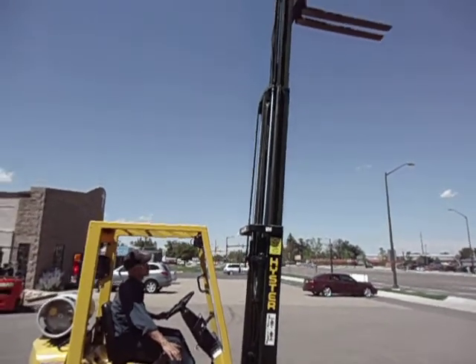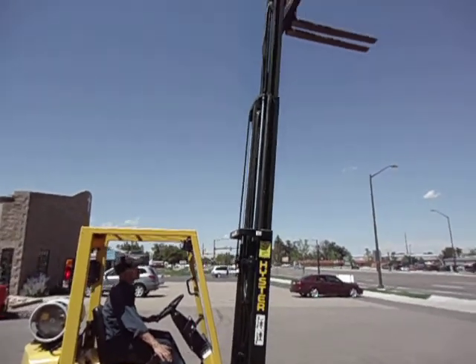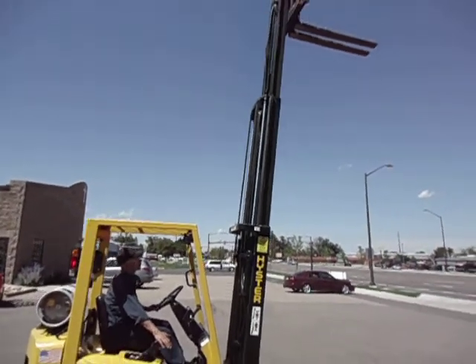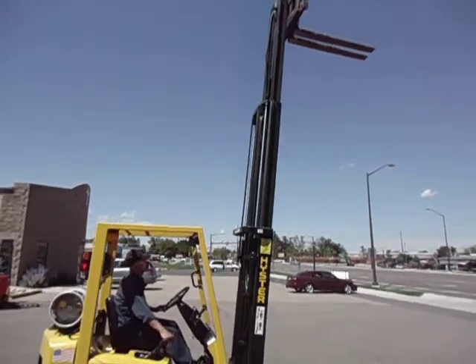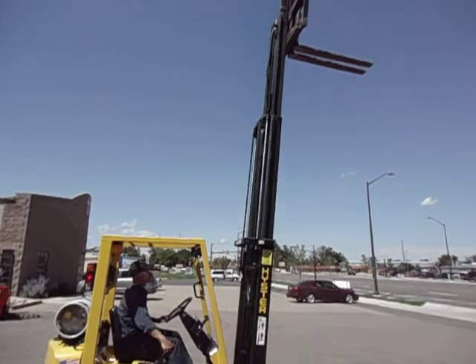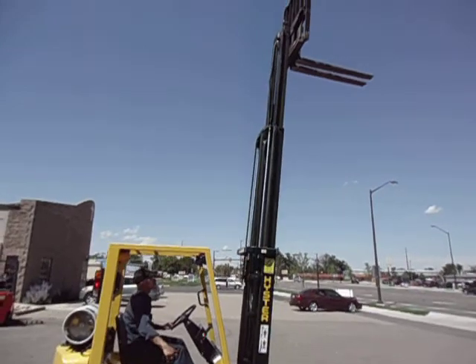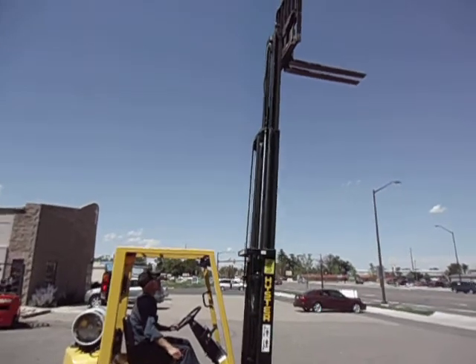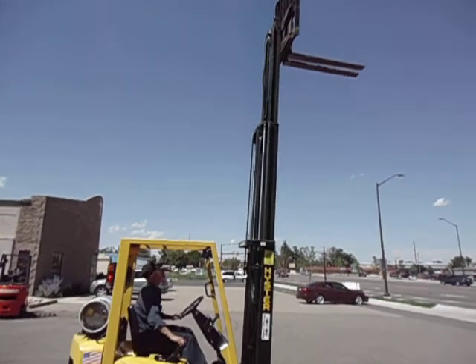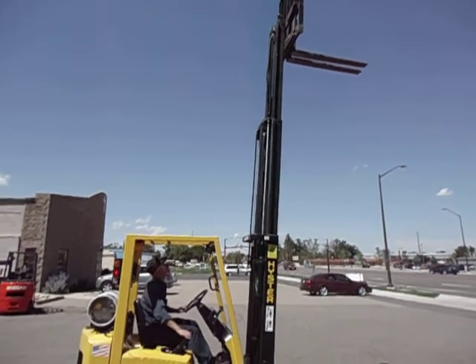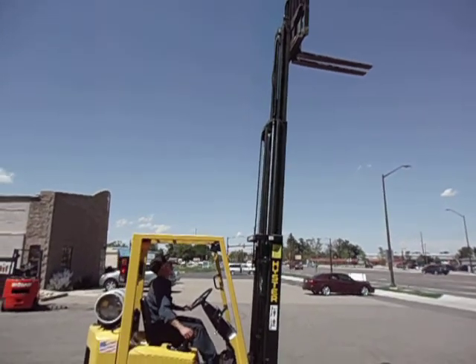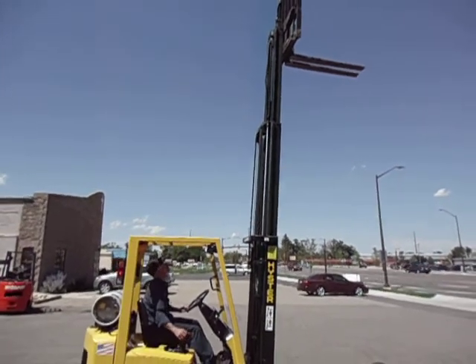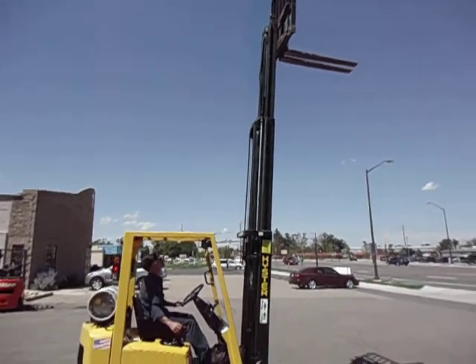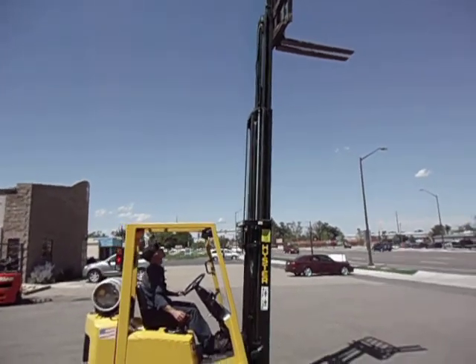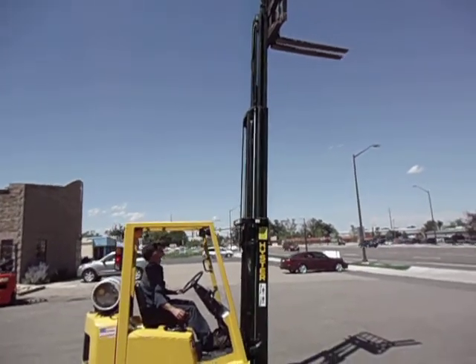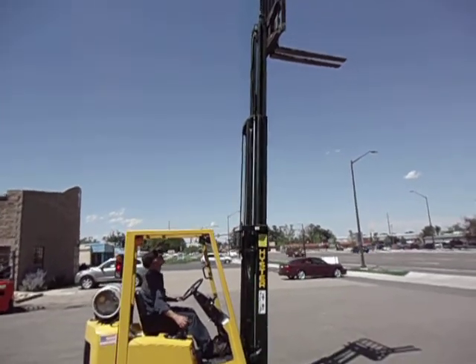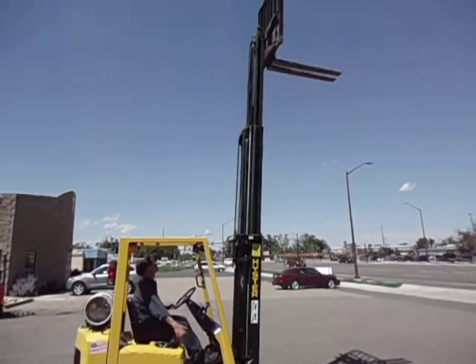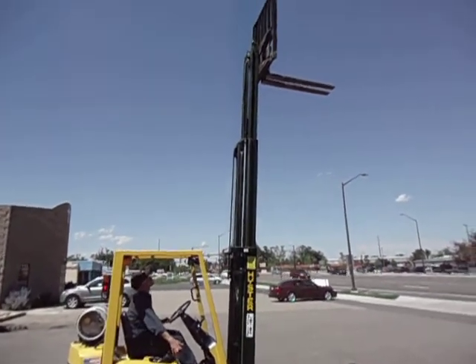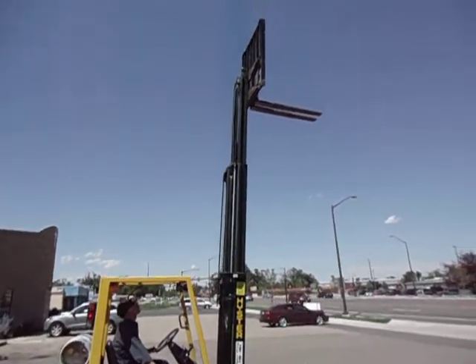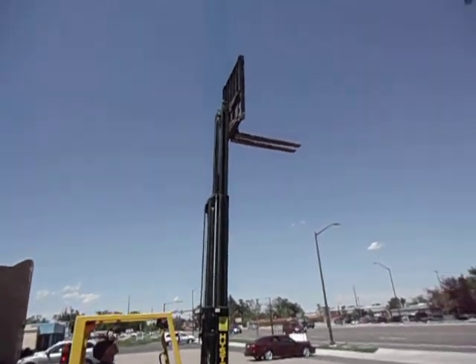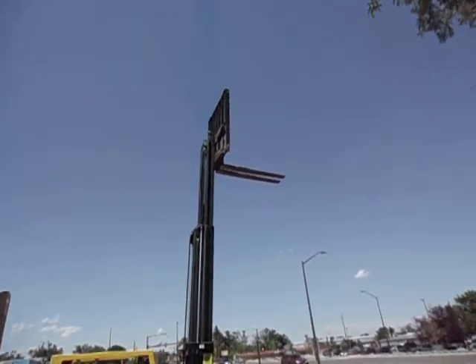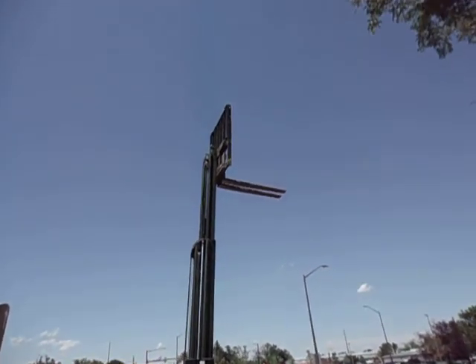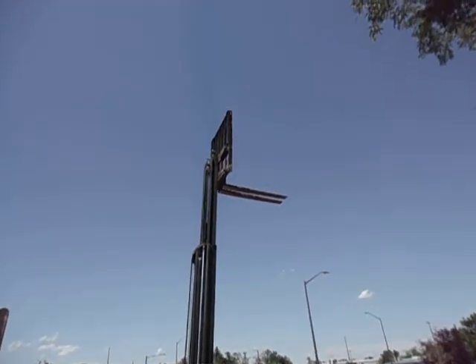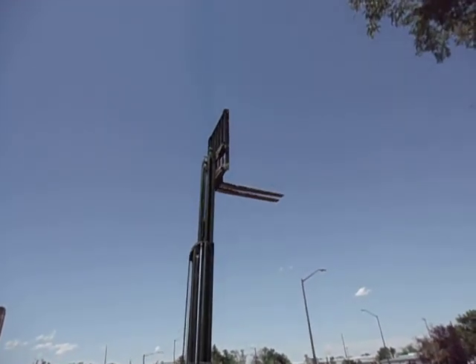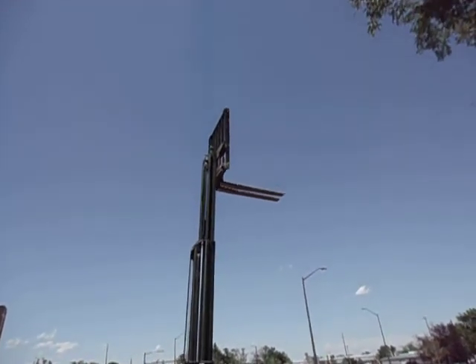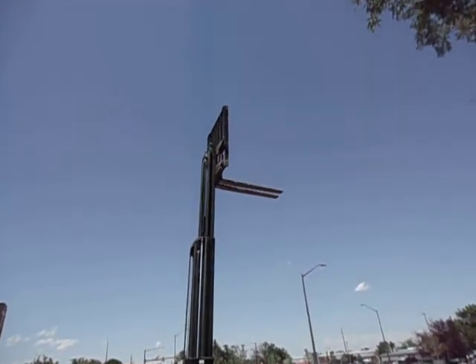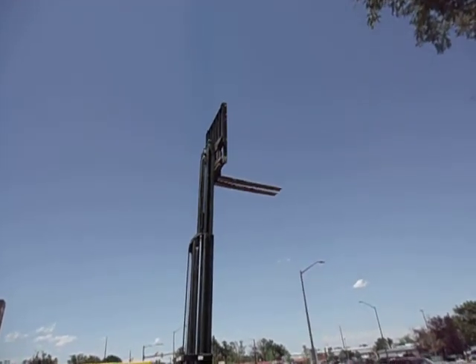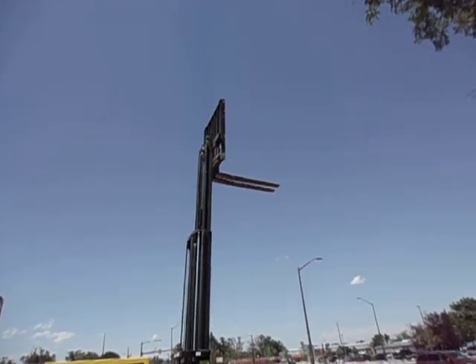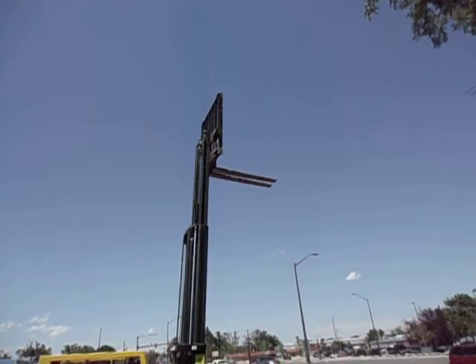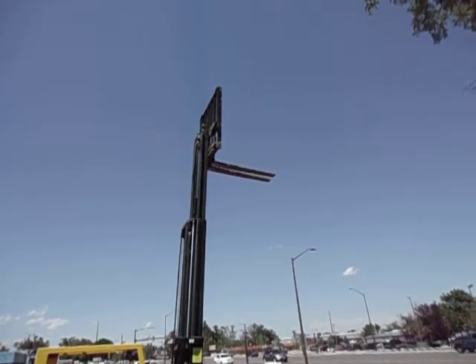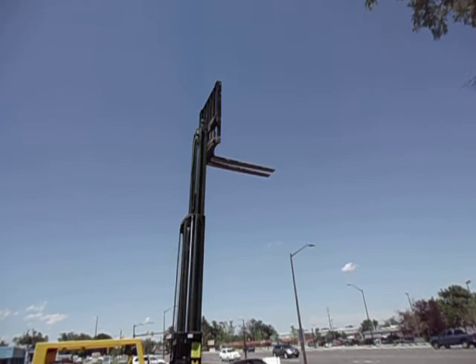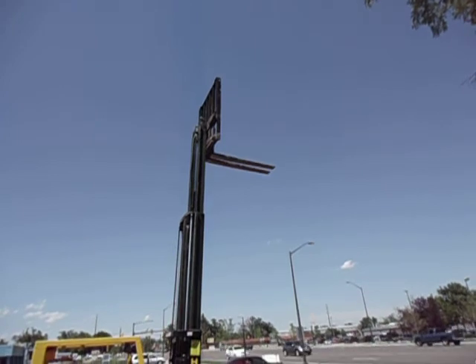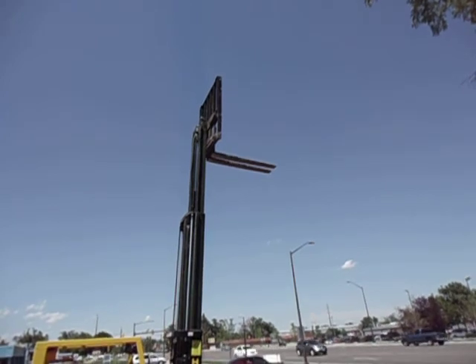He's just kind of running it through its paces. We've got the side shift up there. He's moving it back and forth.